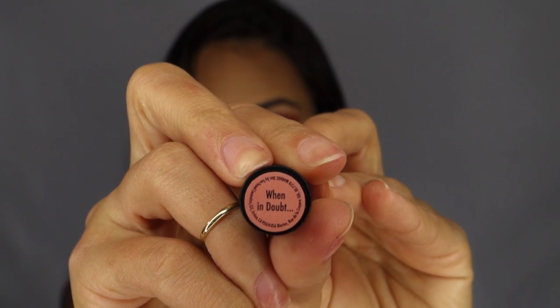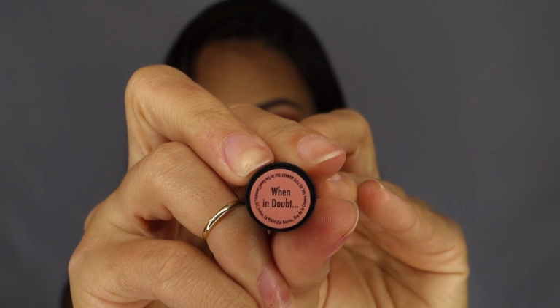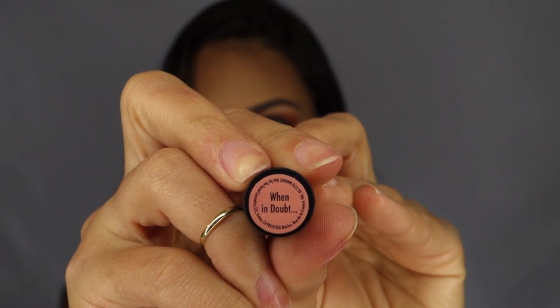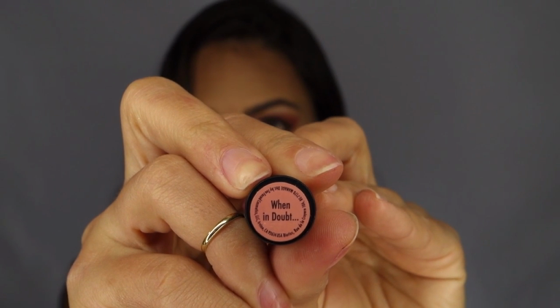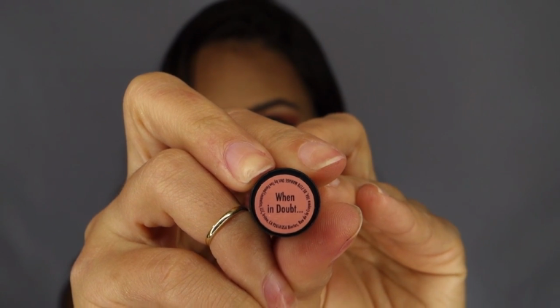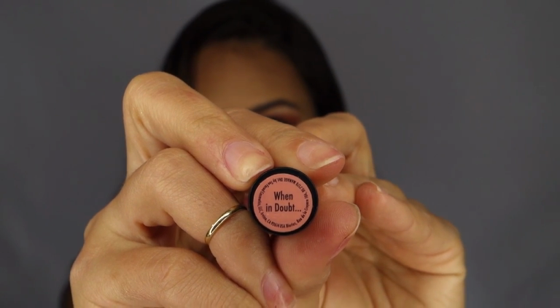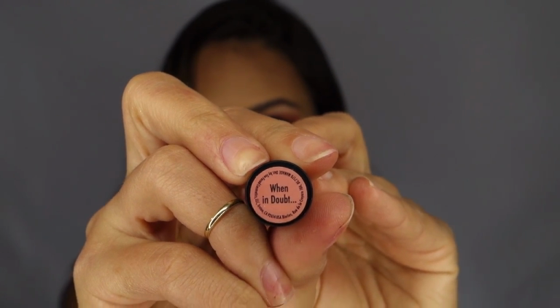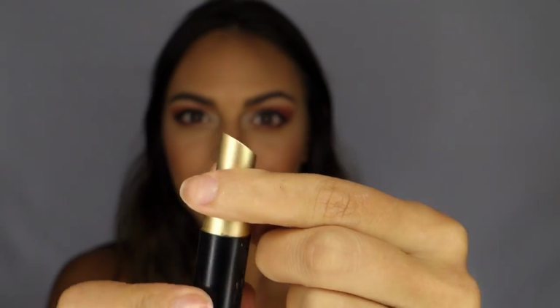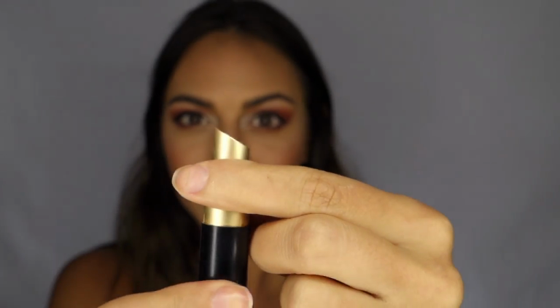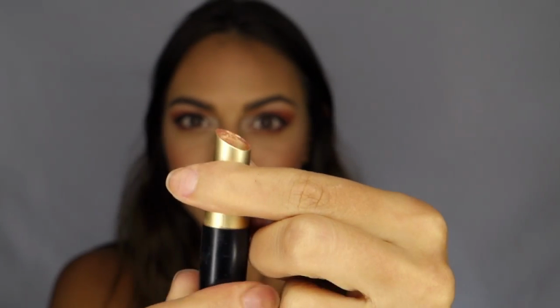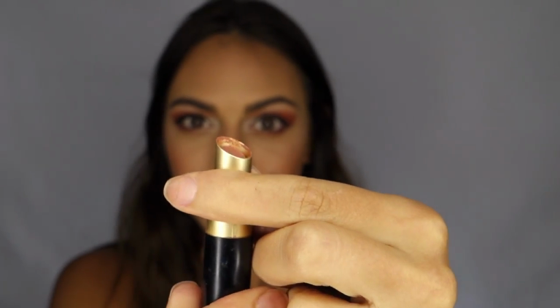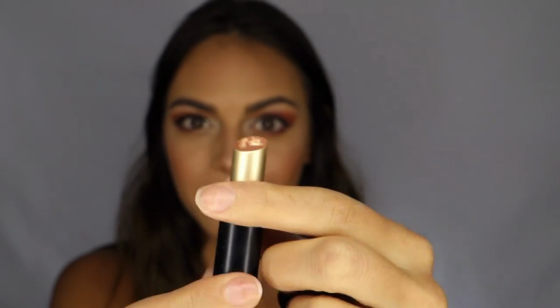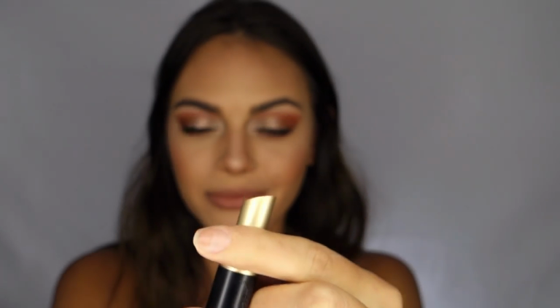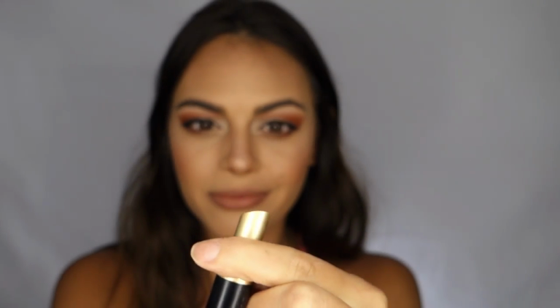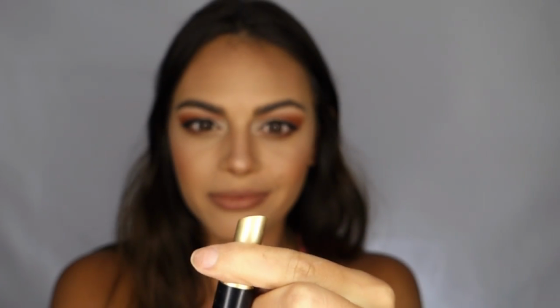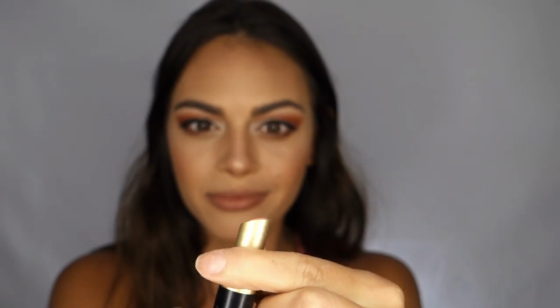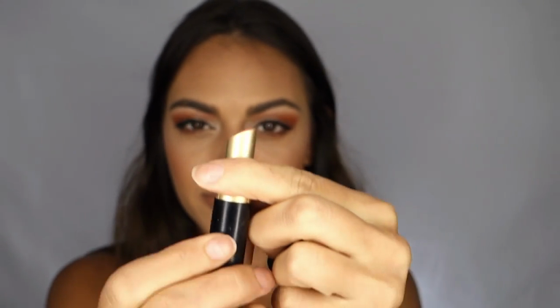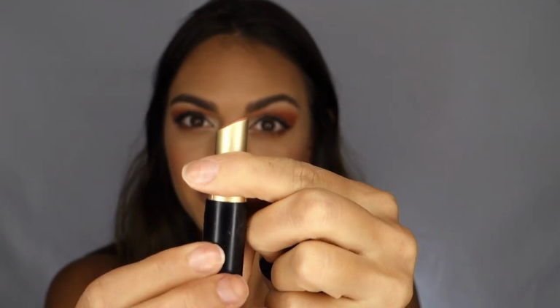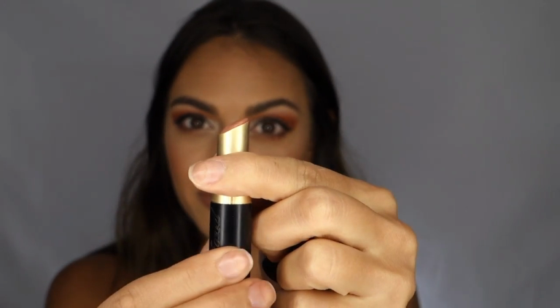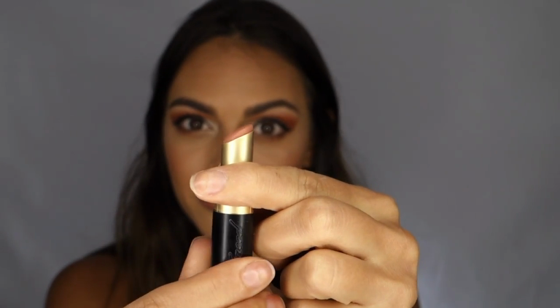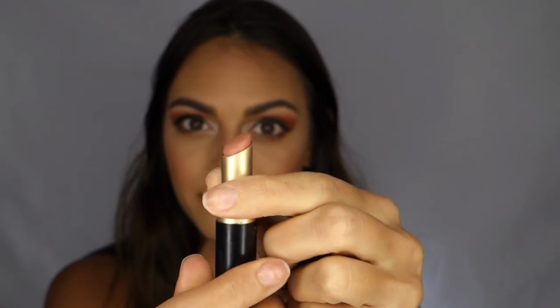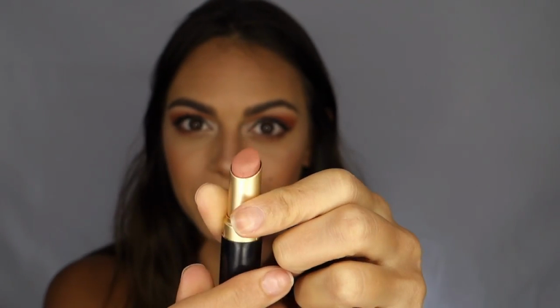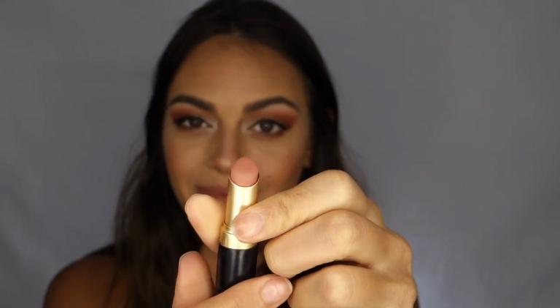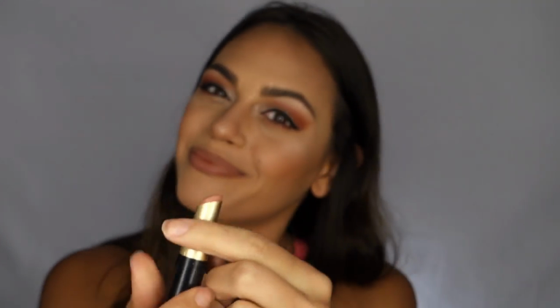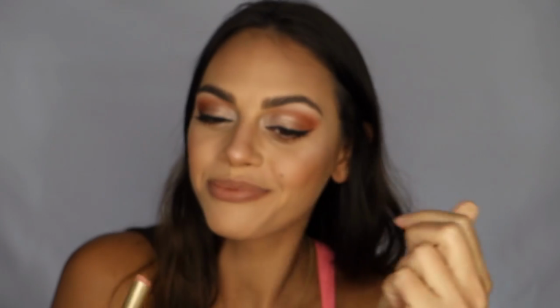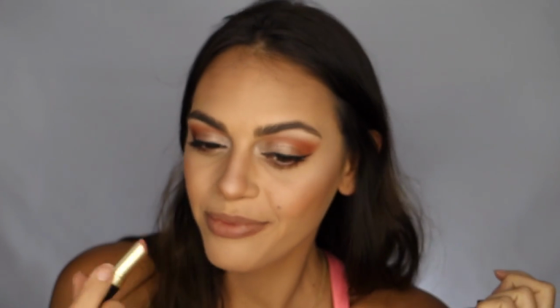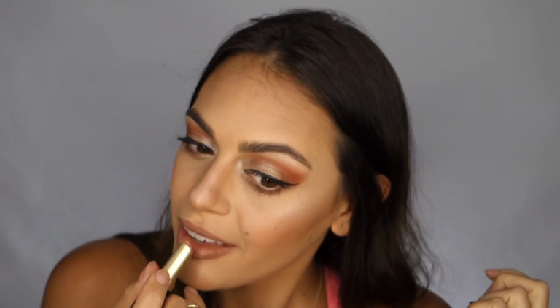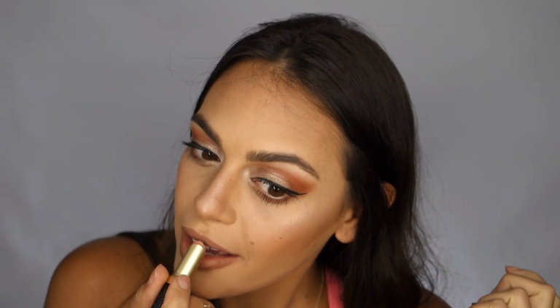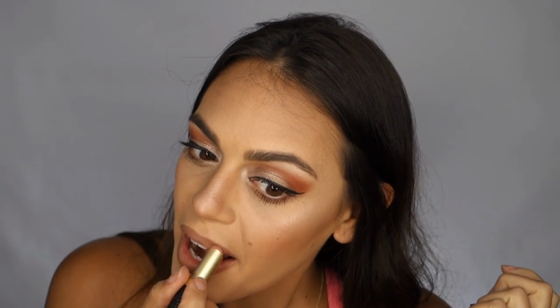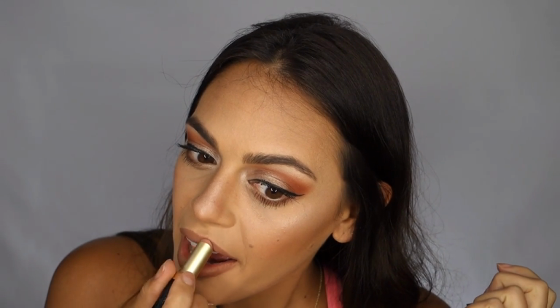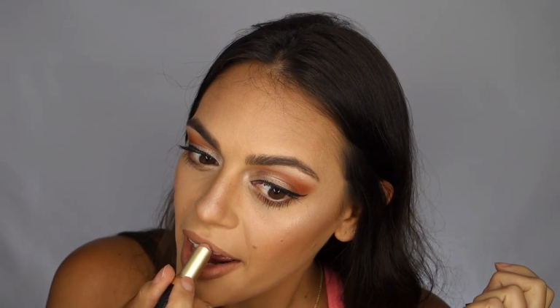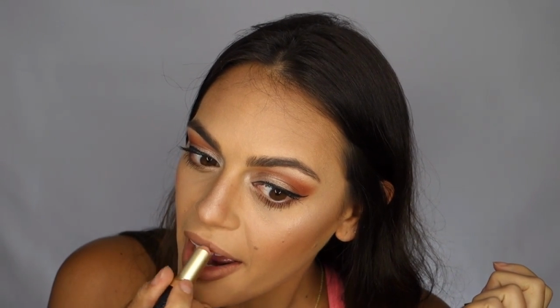Now I'm going to go over my lip liner with this nude matte lipstick from Too Faced called When In Doubt.